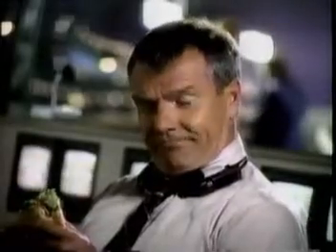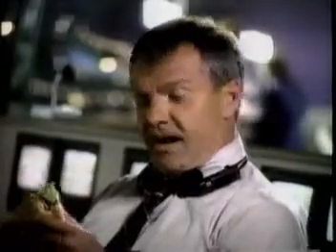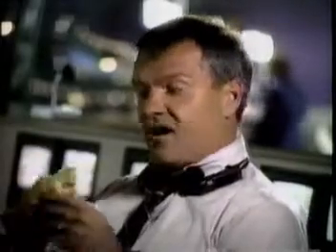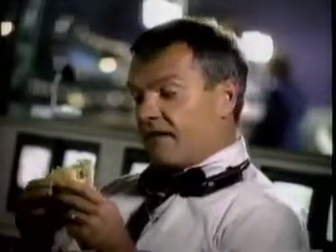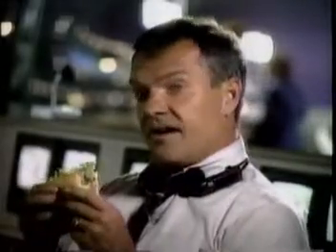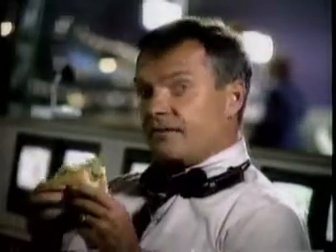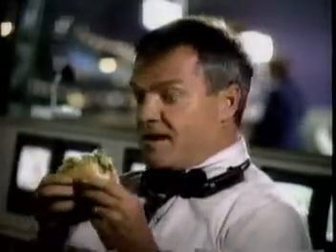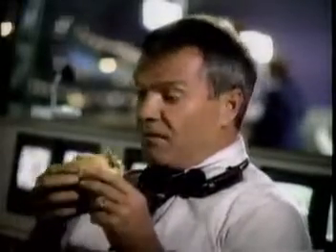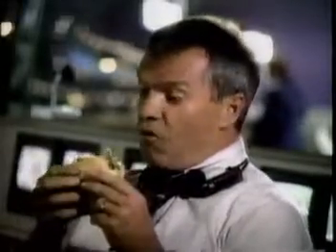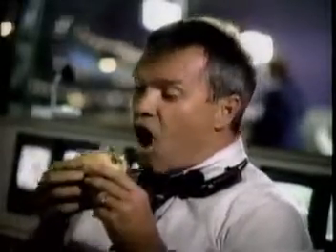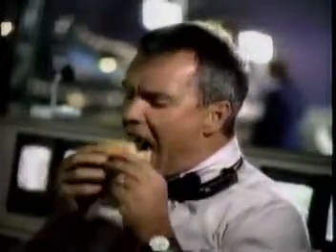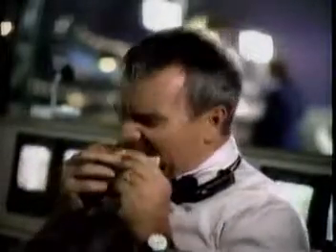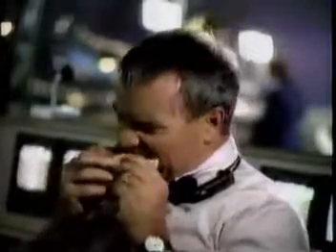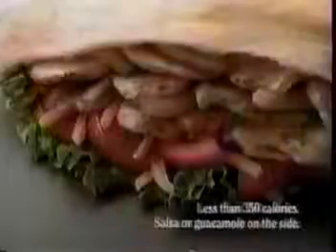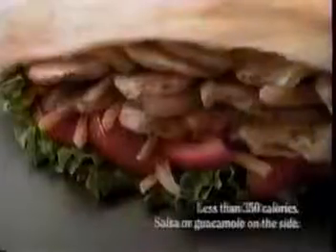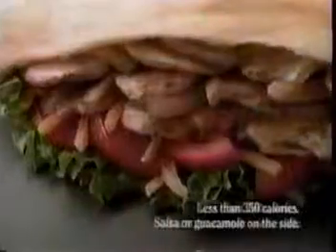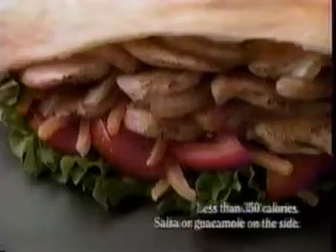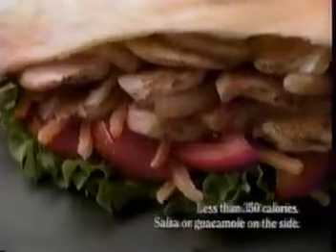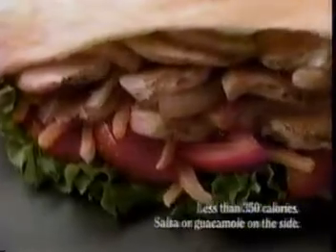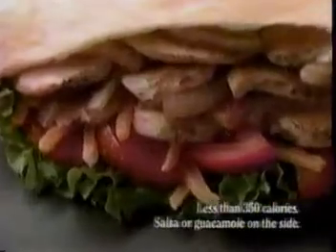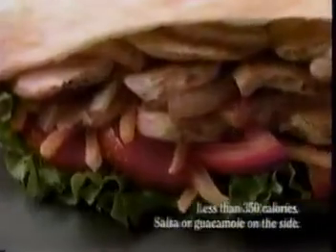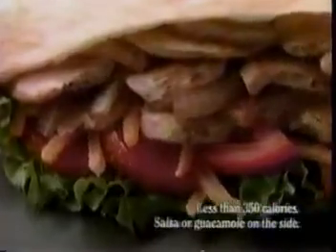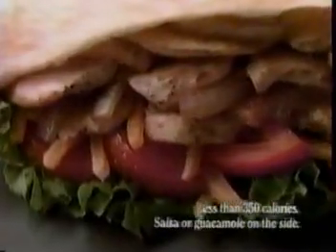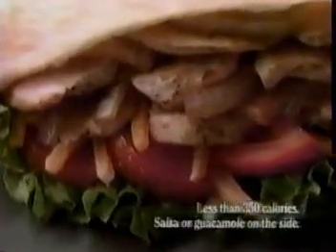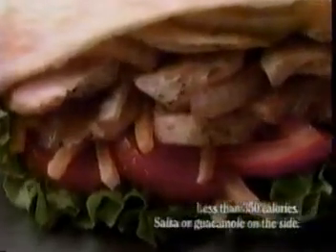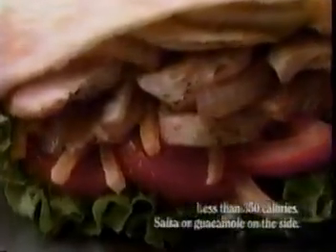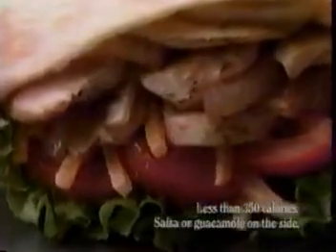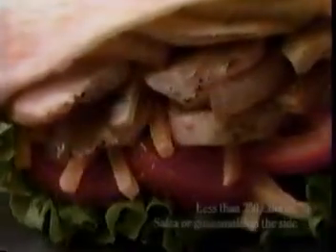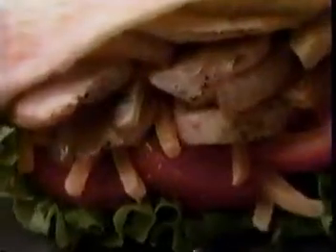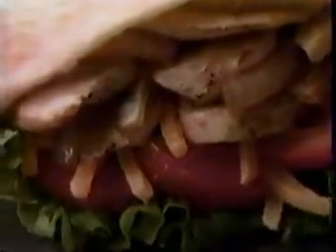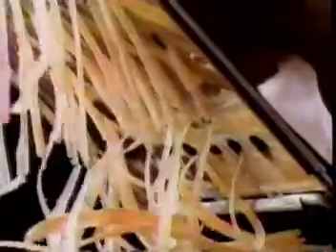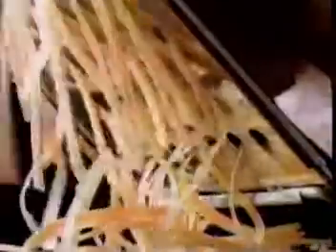But I never had it fajita pitaed before. It's new. It's the Chicken Fajita Pita at Jack-in-the-Box Restaurants.